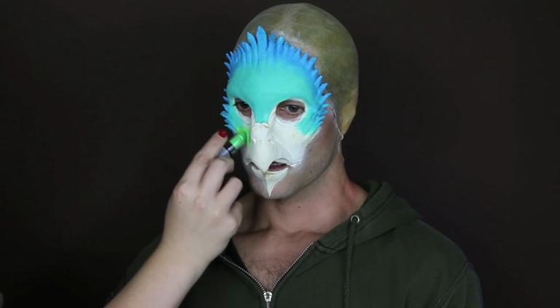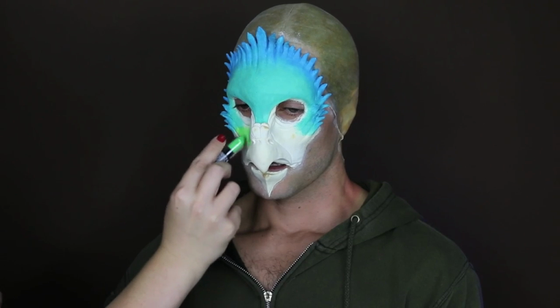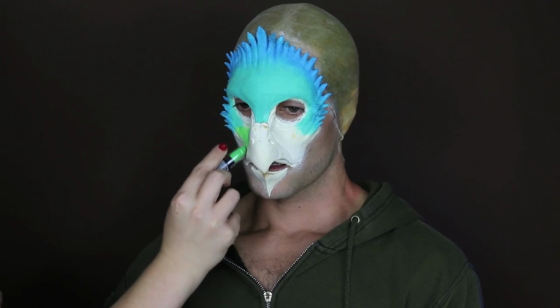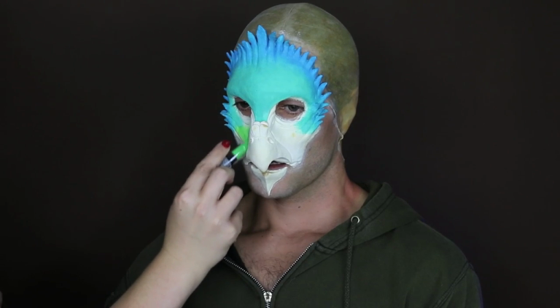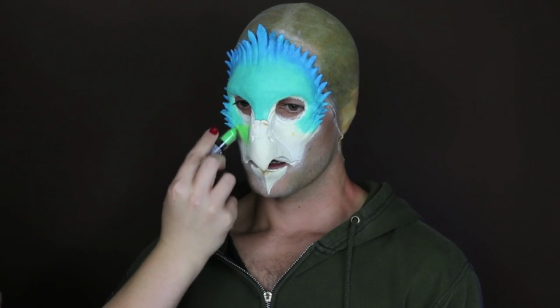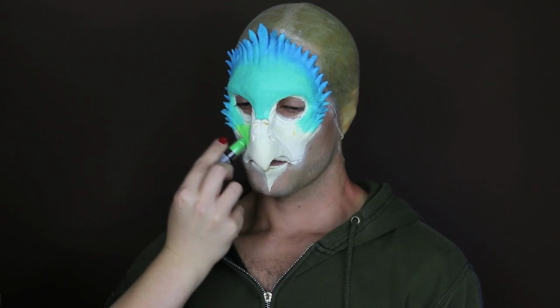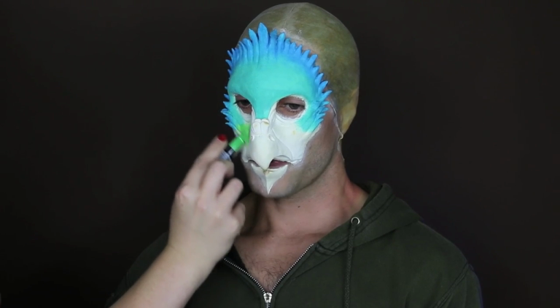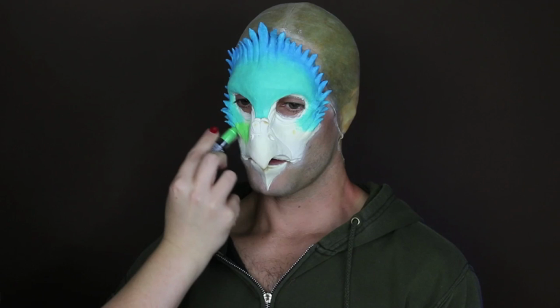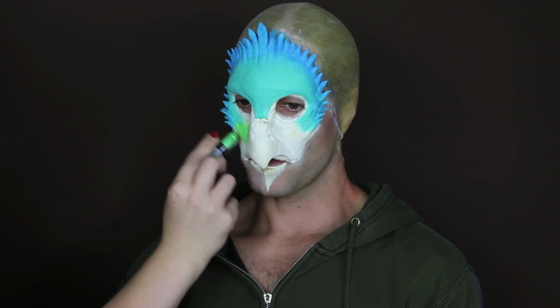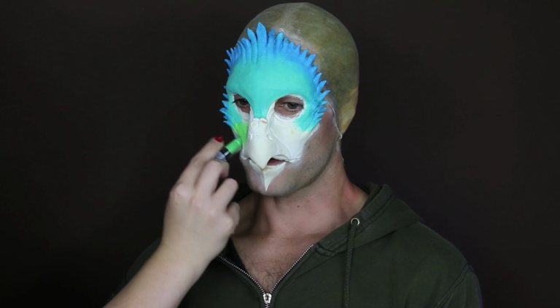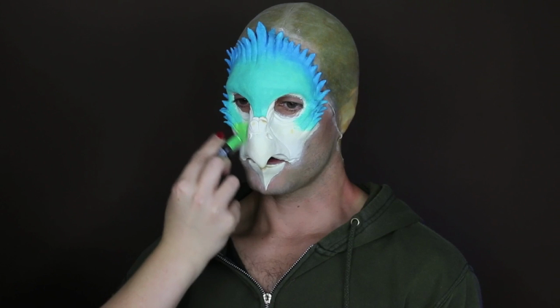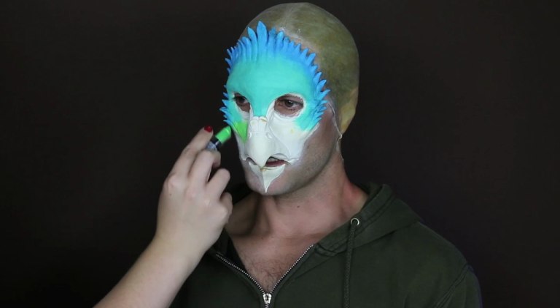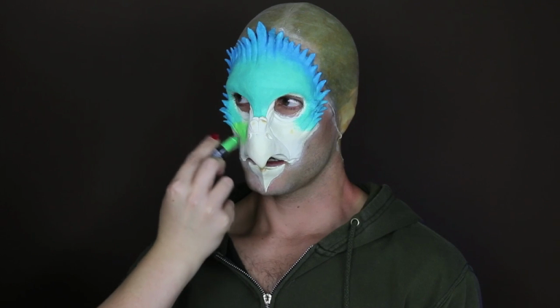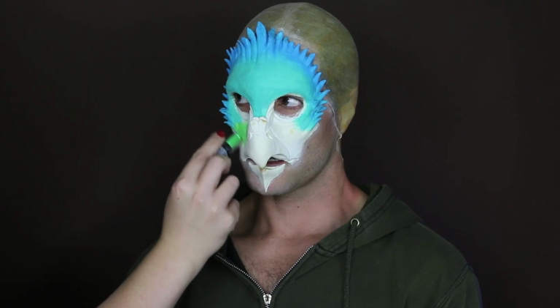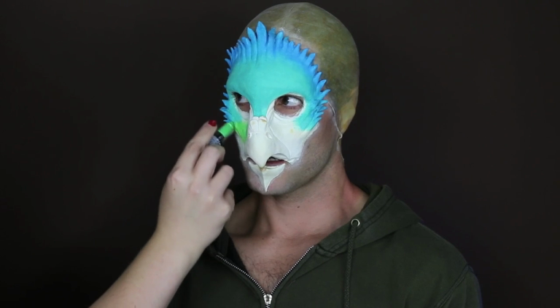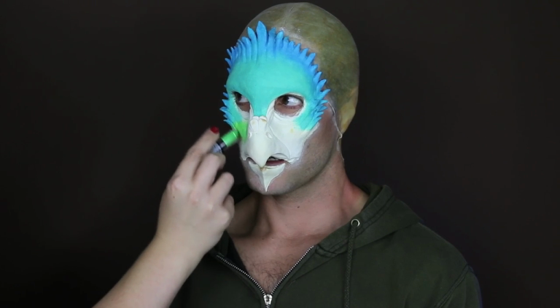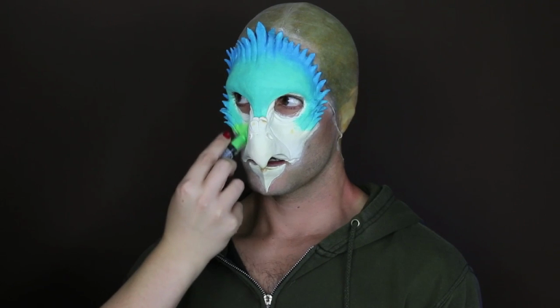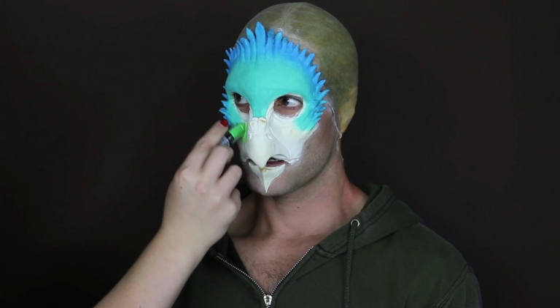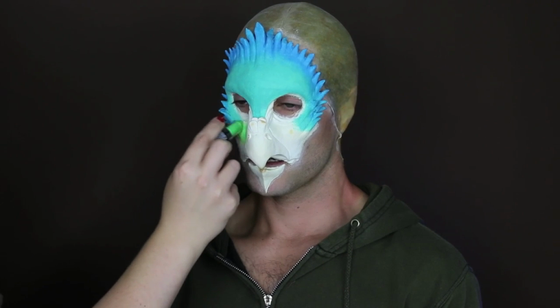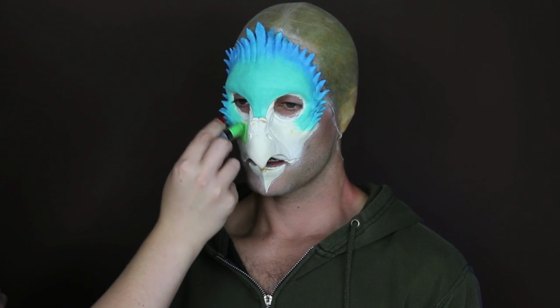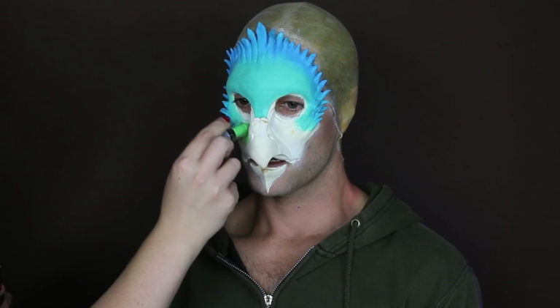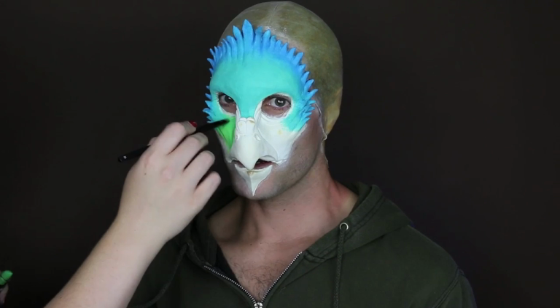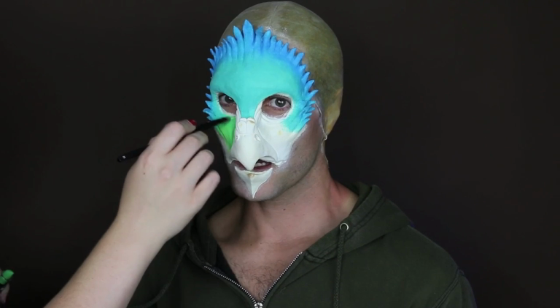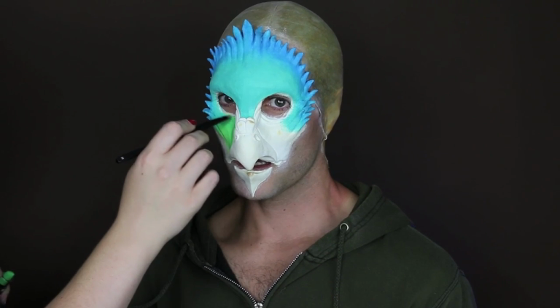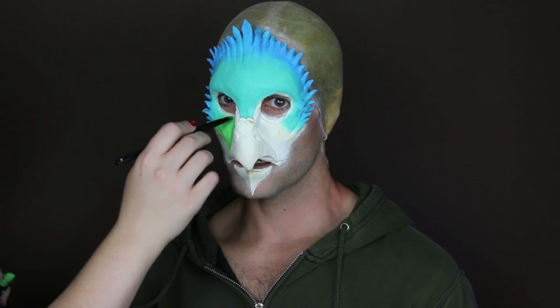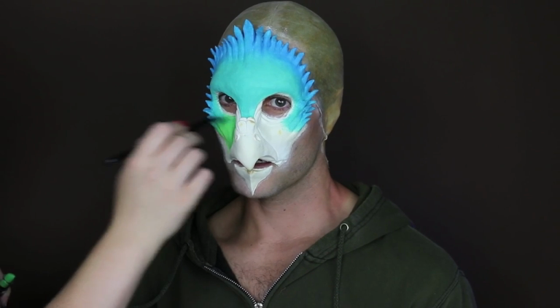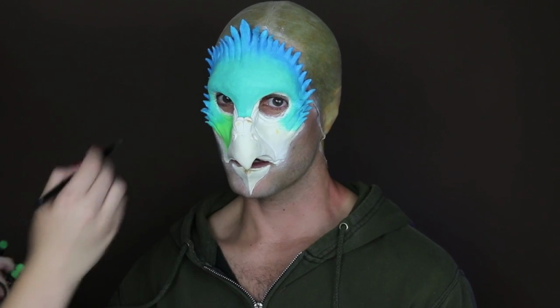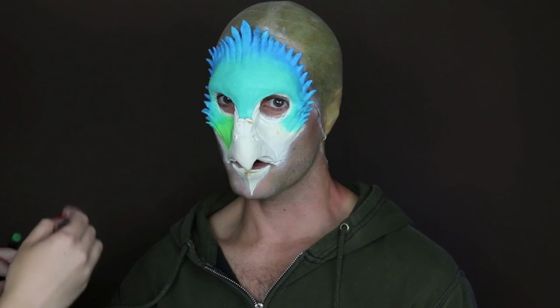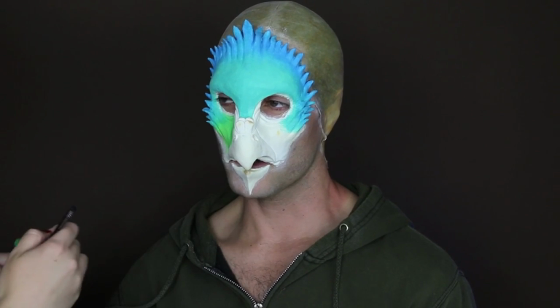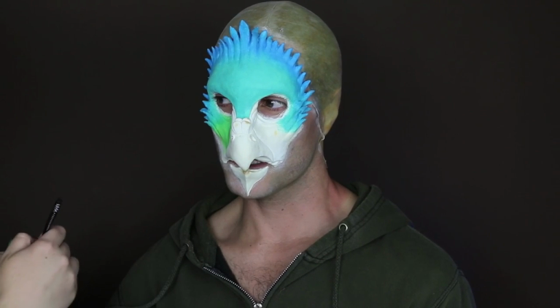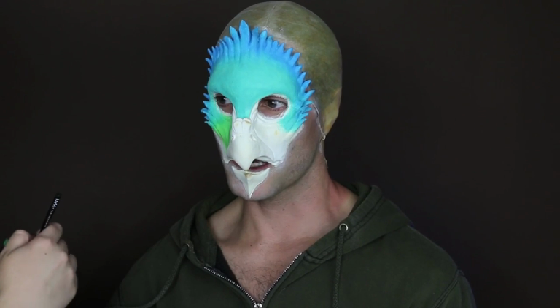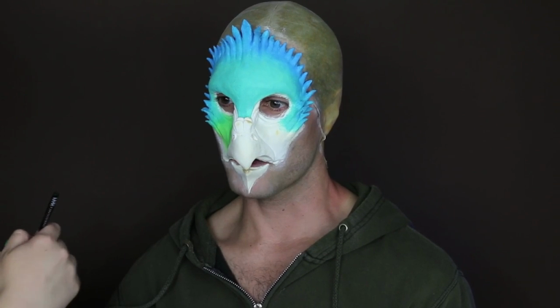To the center of the face, I applied the Macaron Lipstick in Key Lime, and I also blended this color upwards into the blue of my cheekbone feathers.